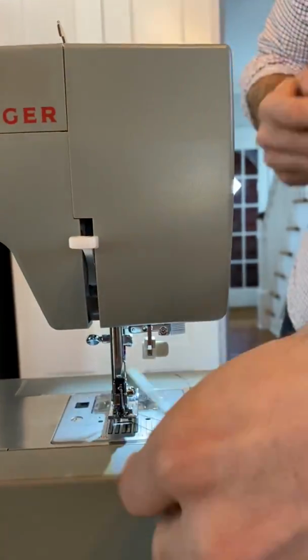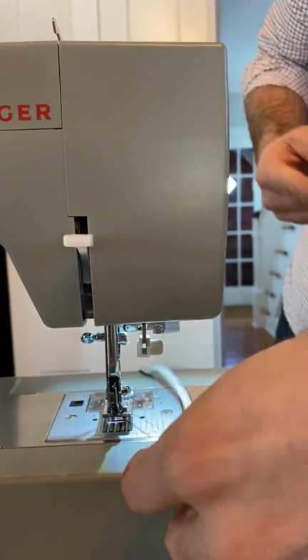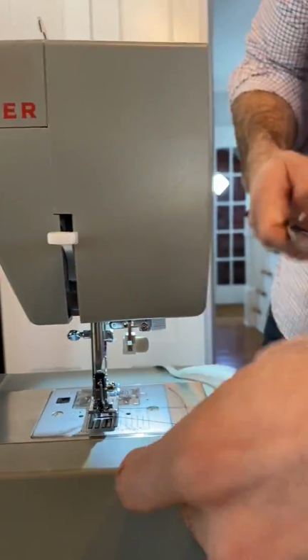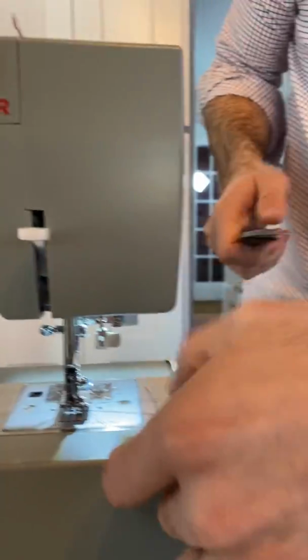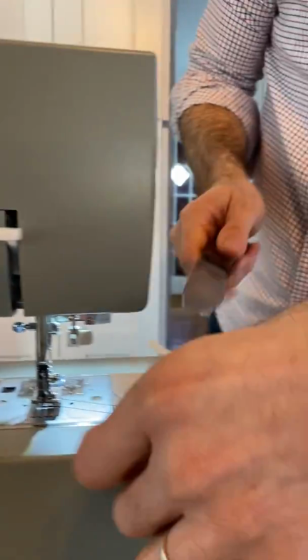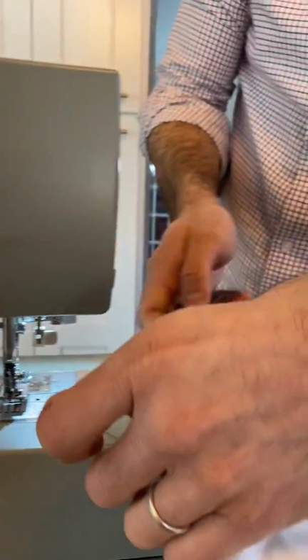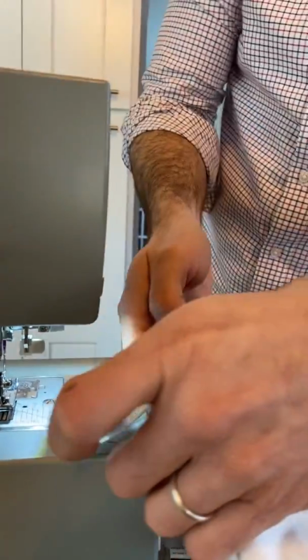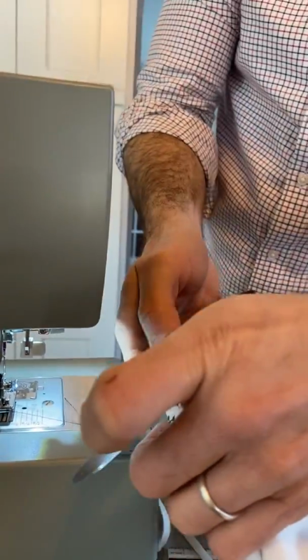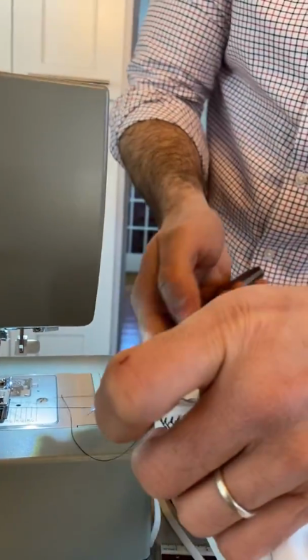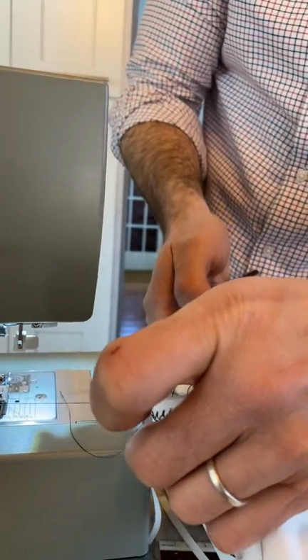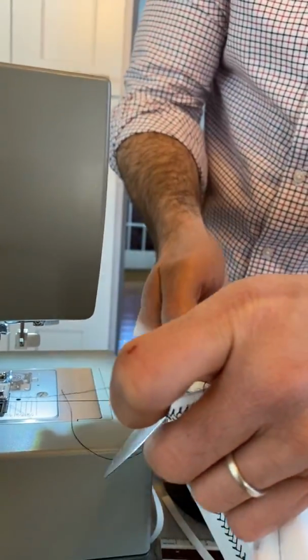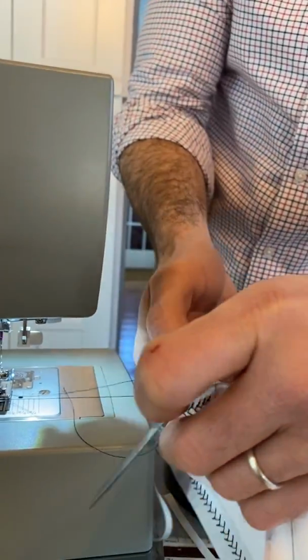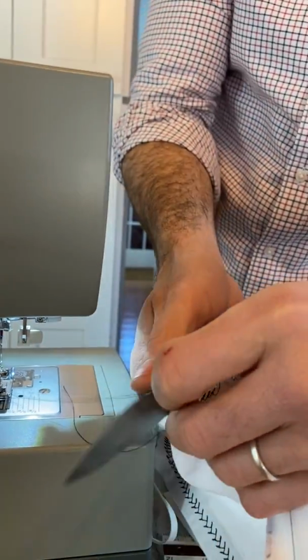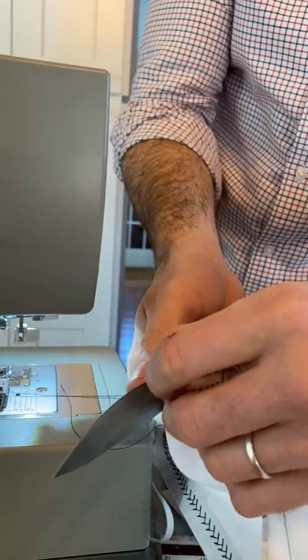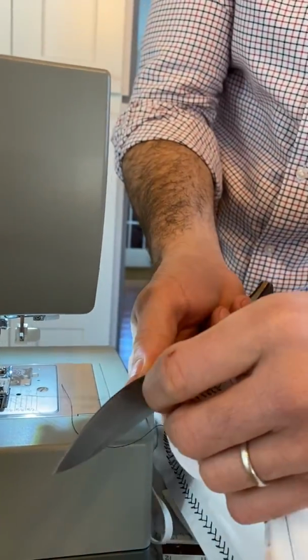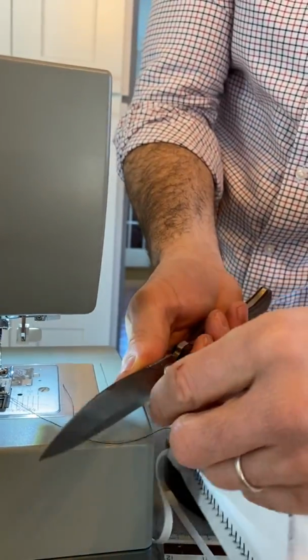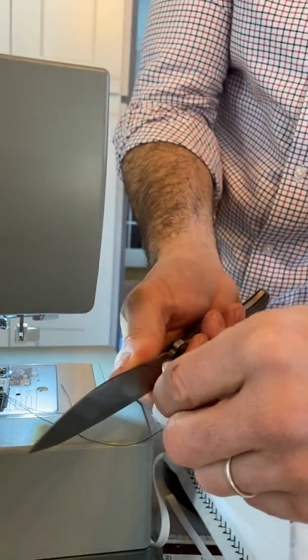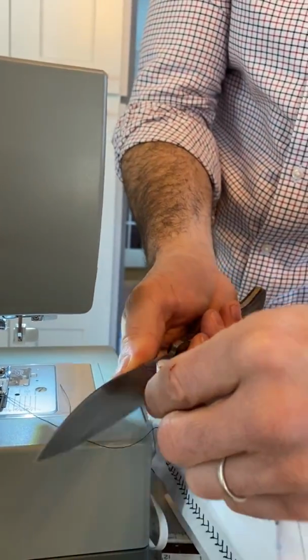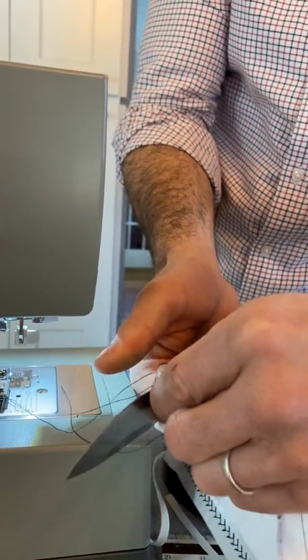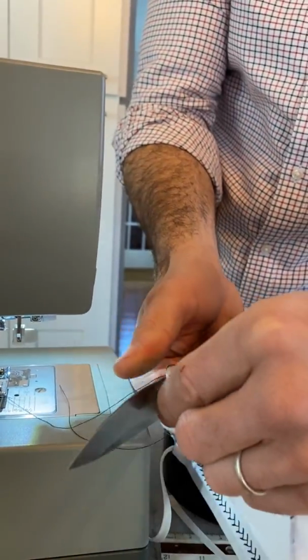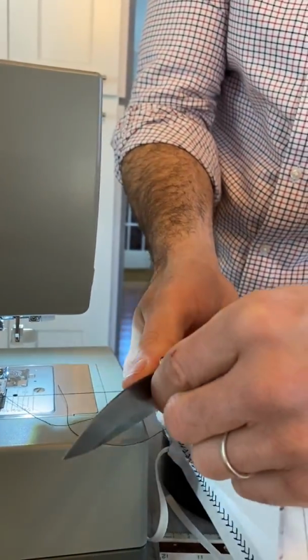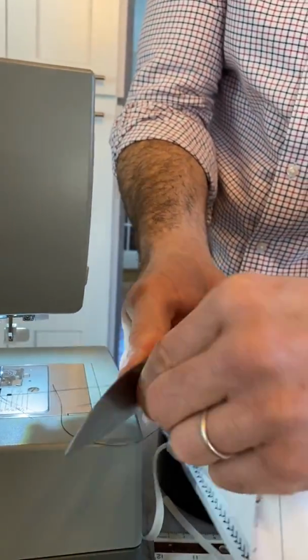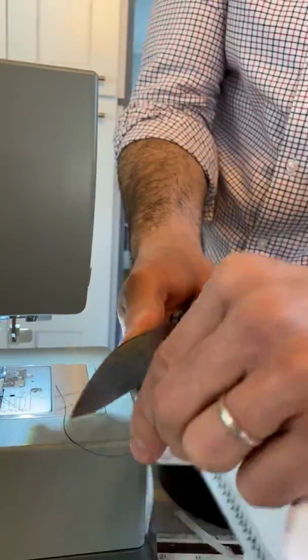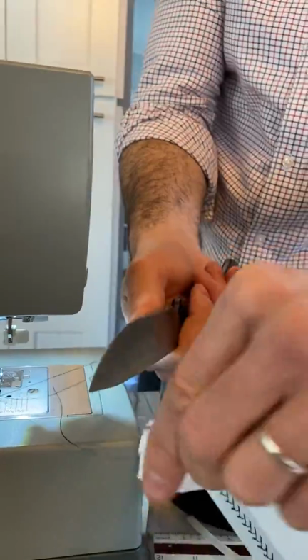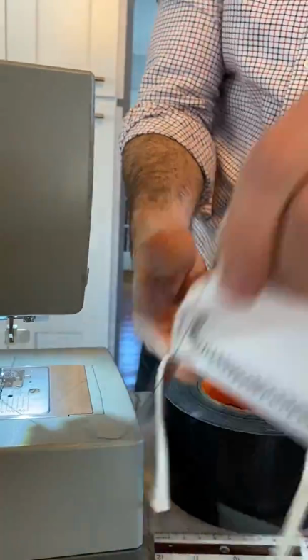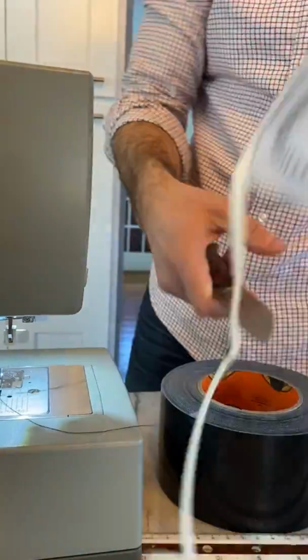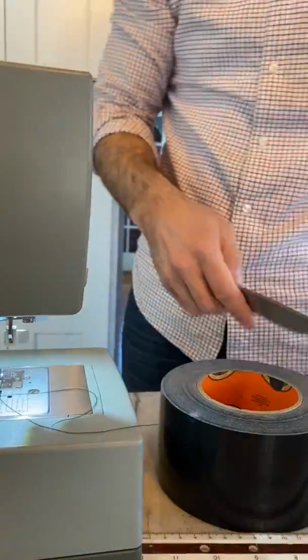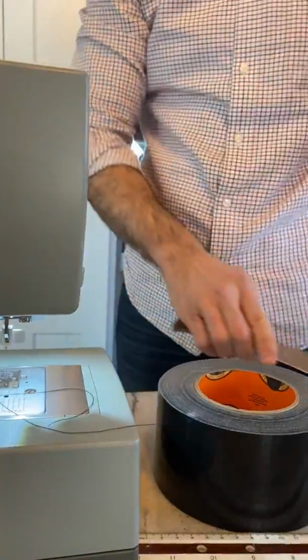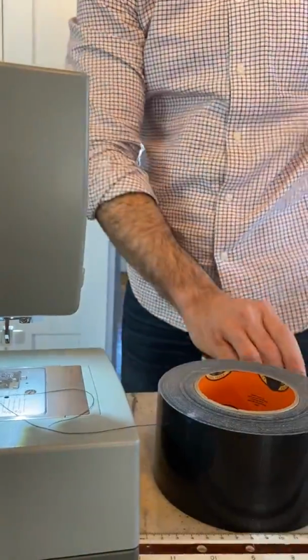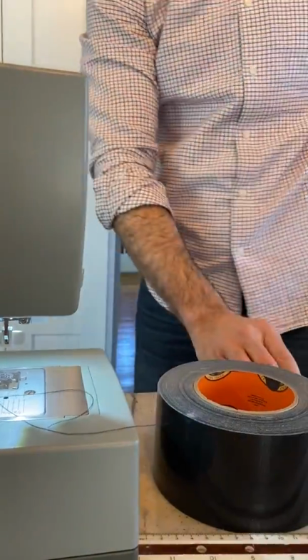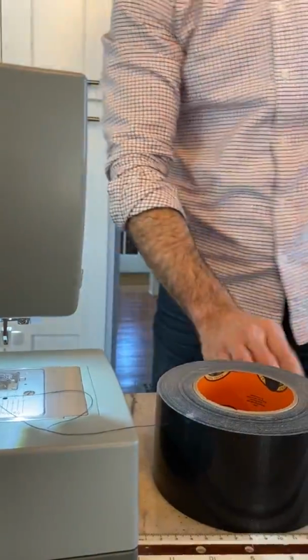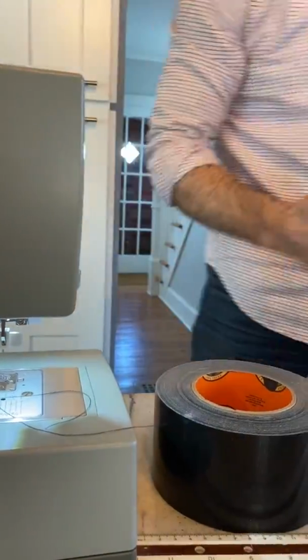We're going to make a lot of masks because there's a big mask shortage.